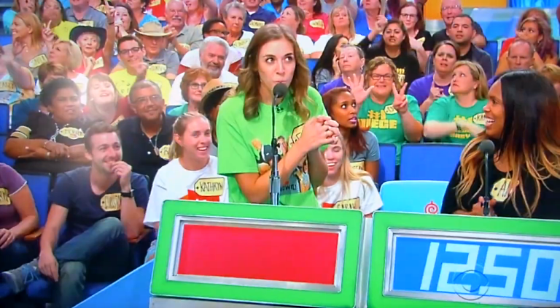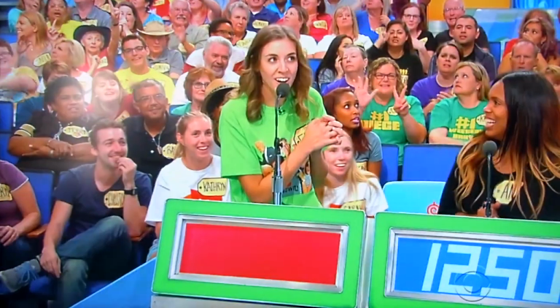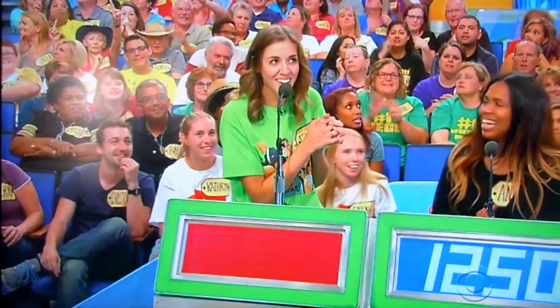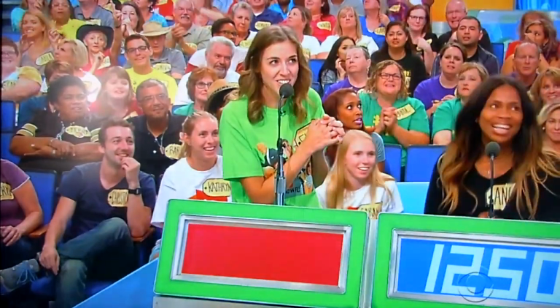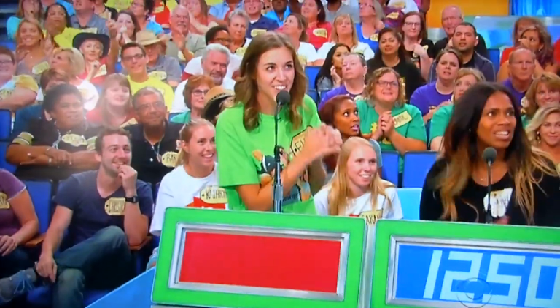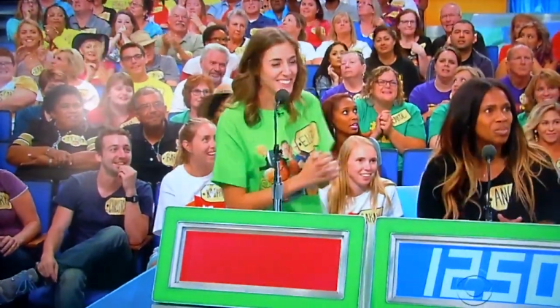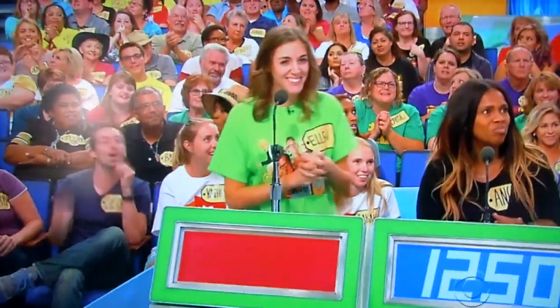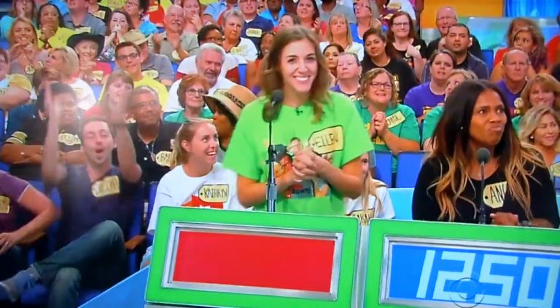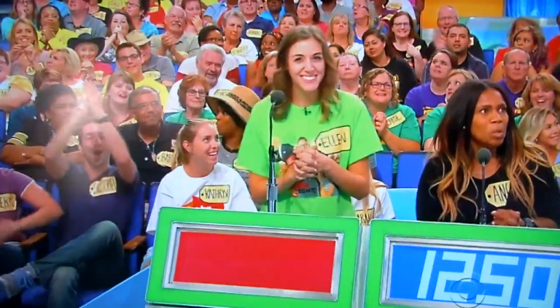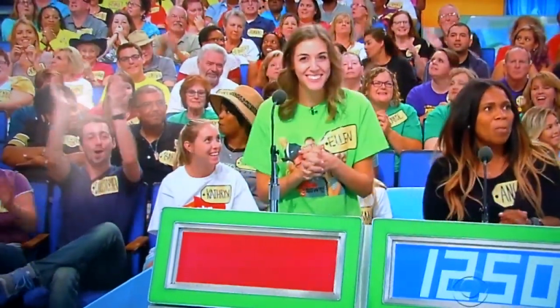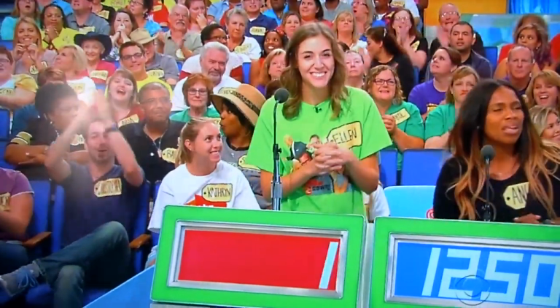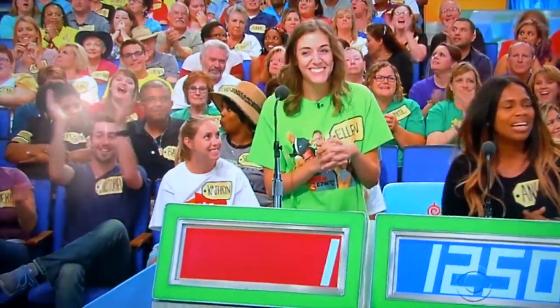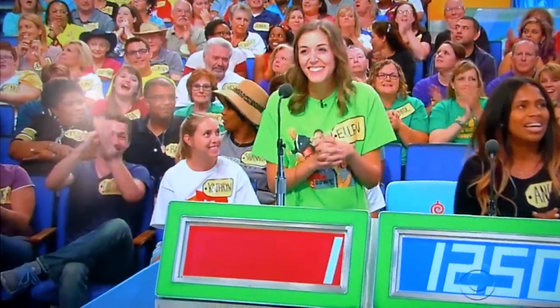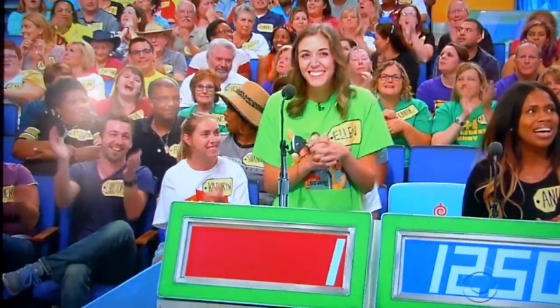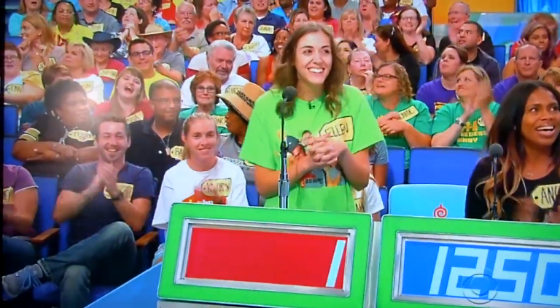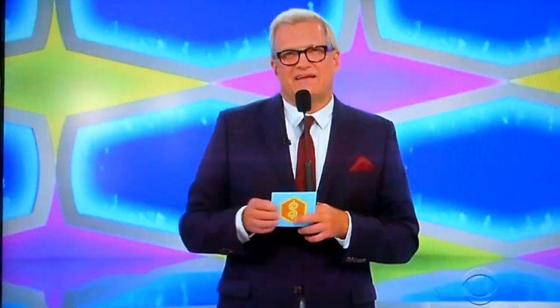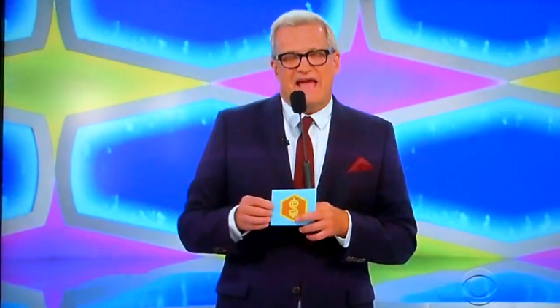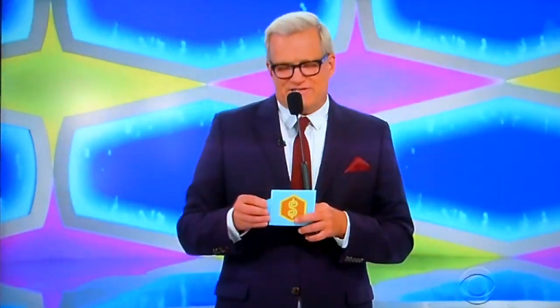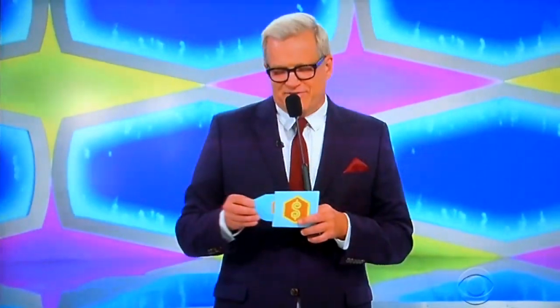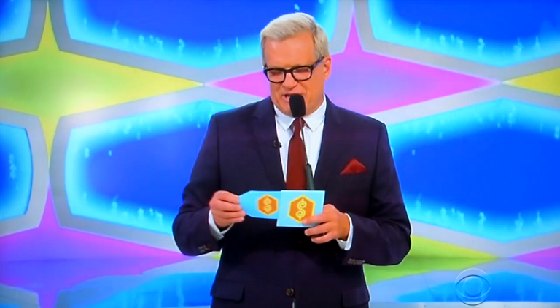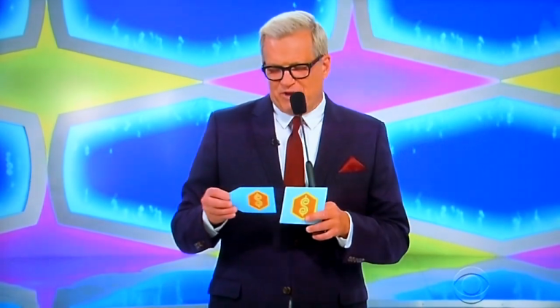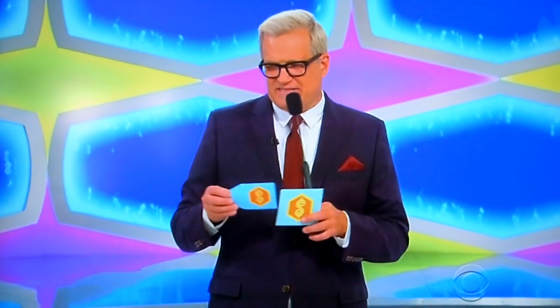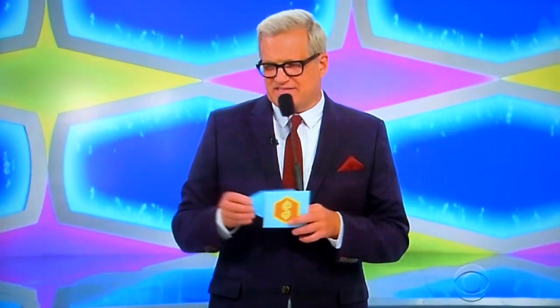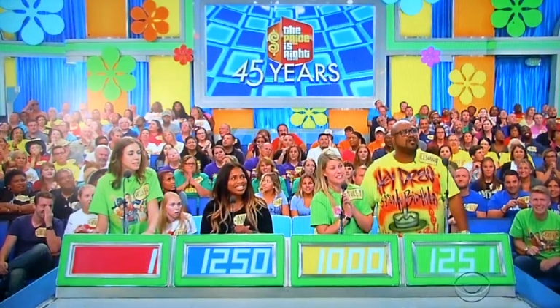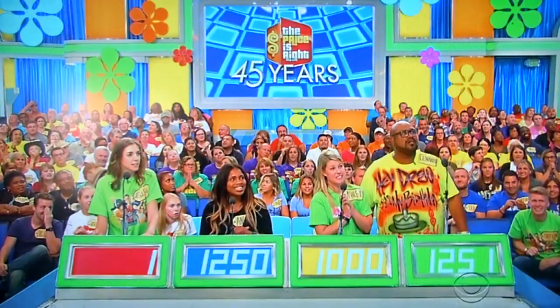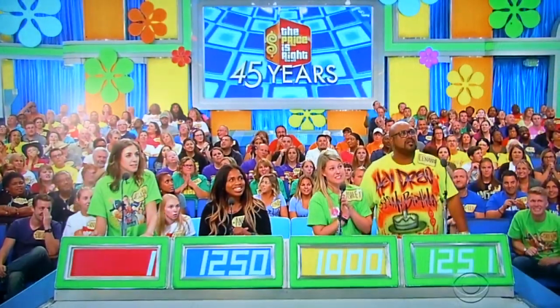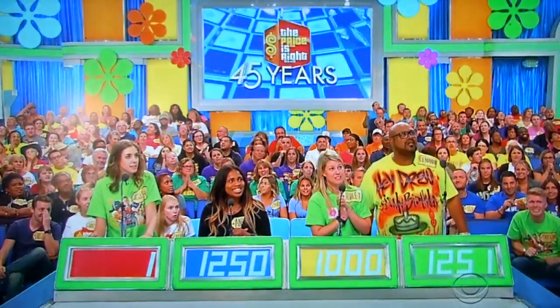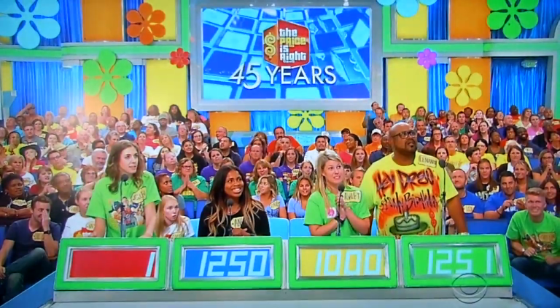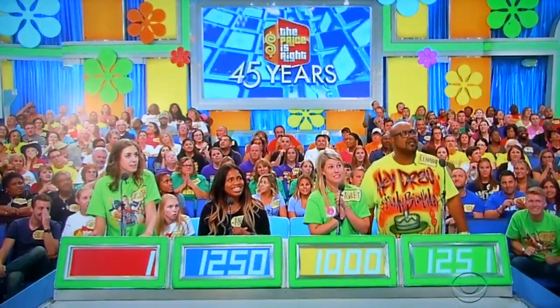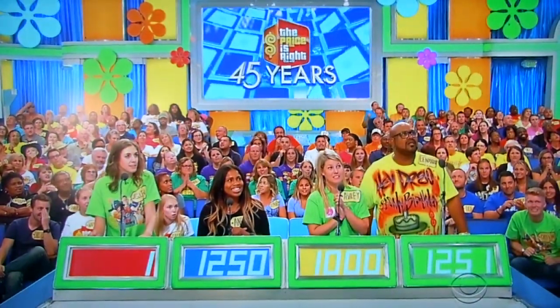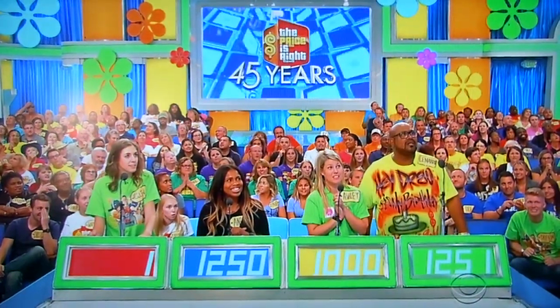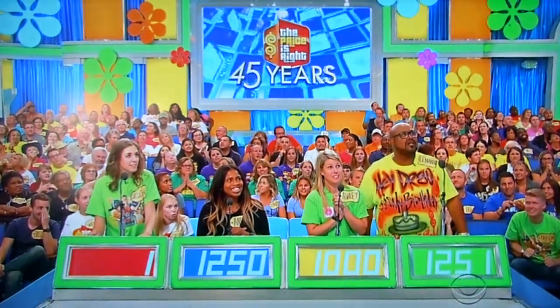One dollar. Drew. One dollar. Actual retail price: $1,025.